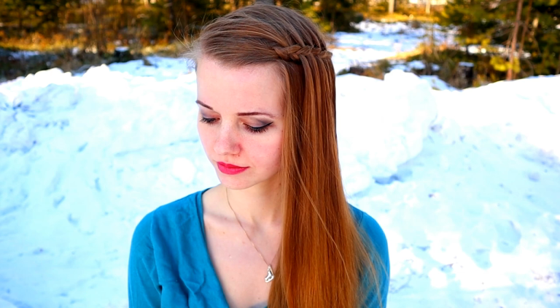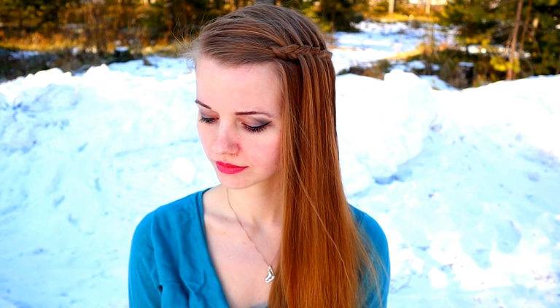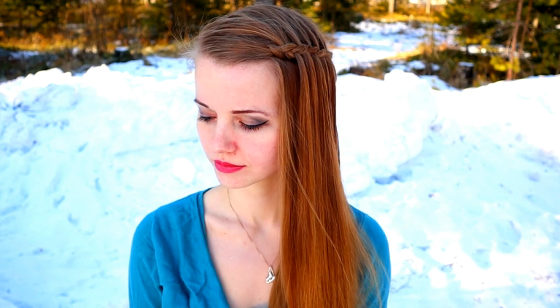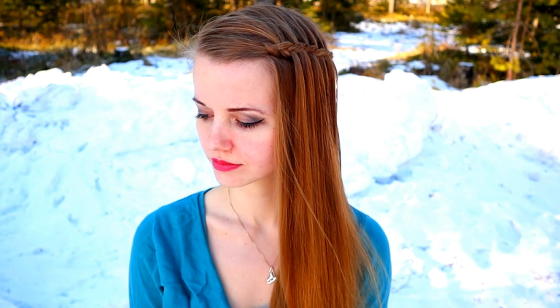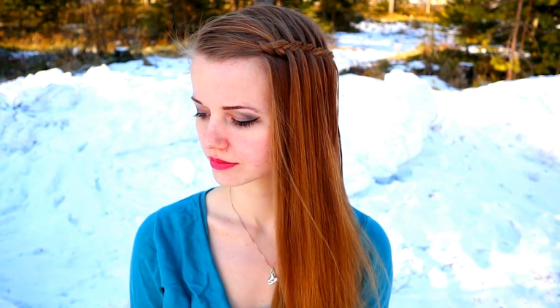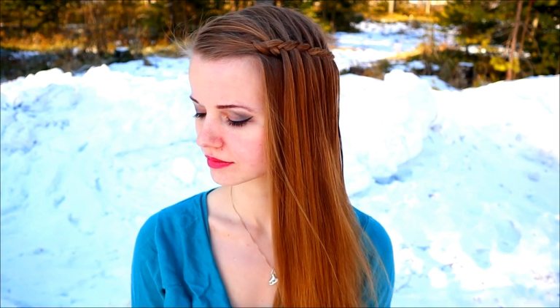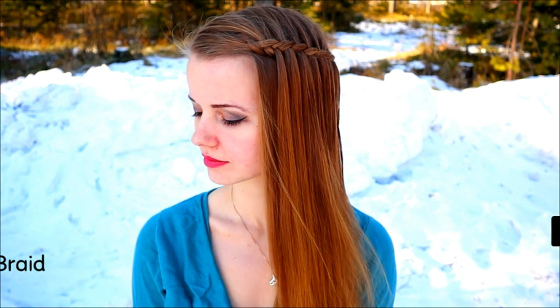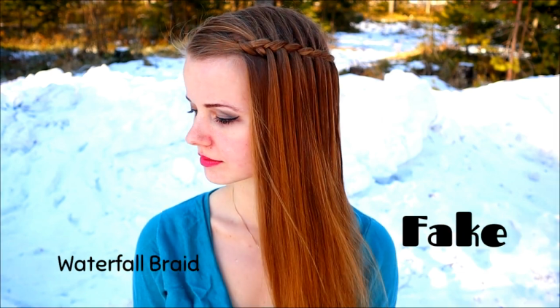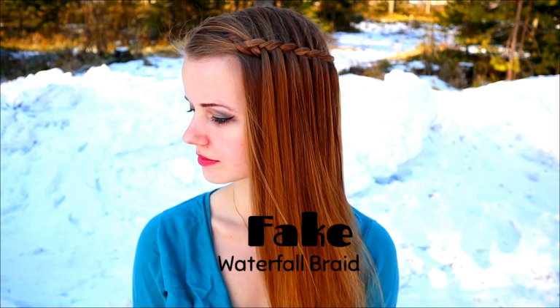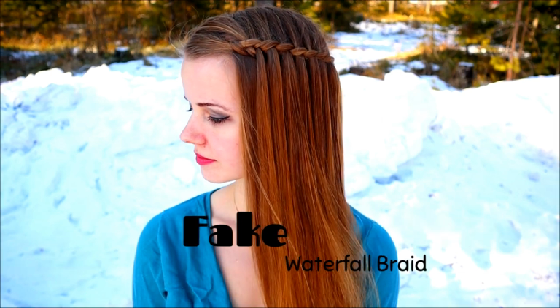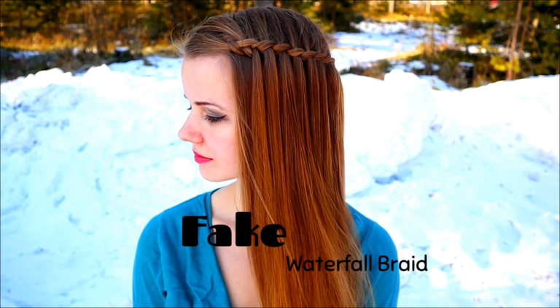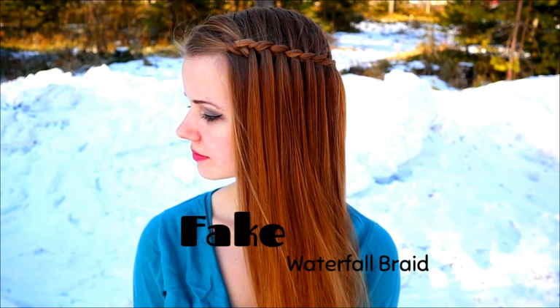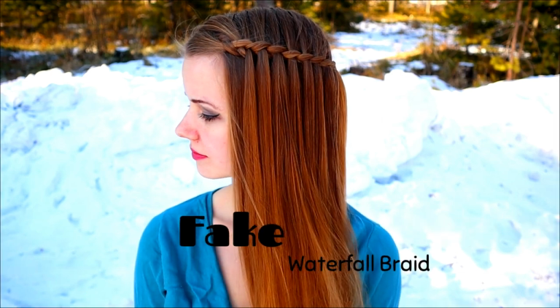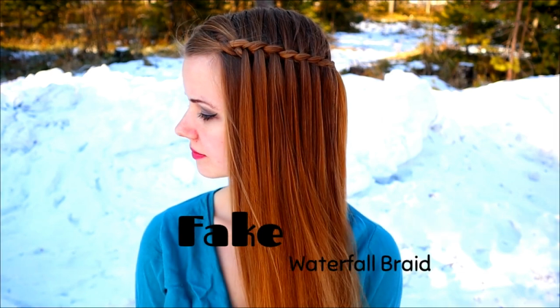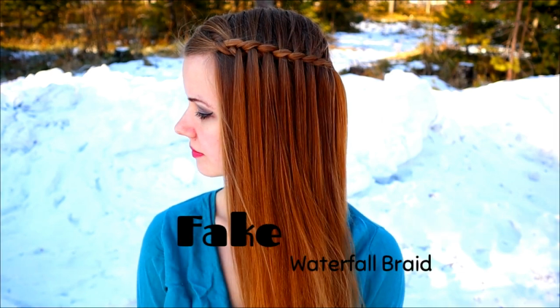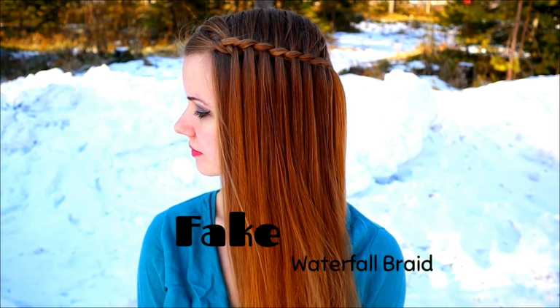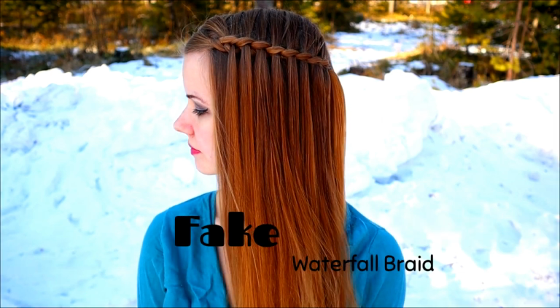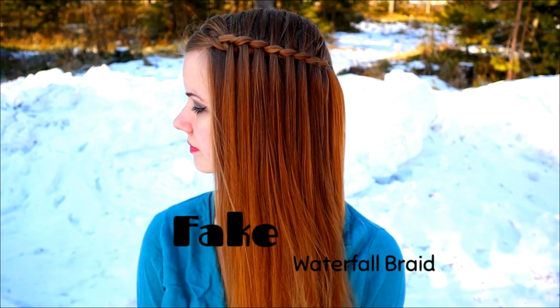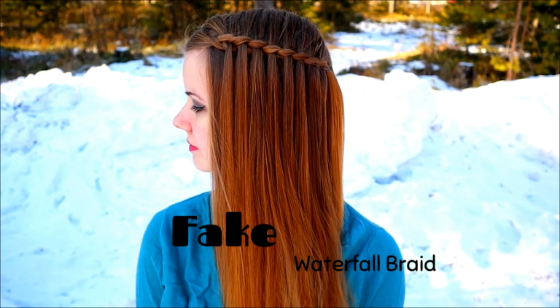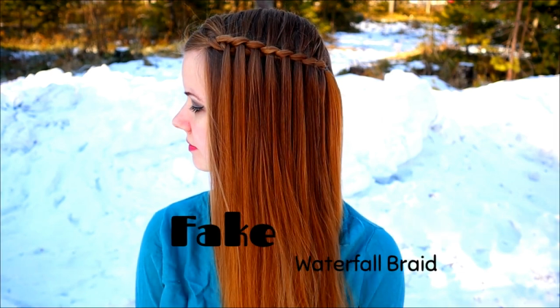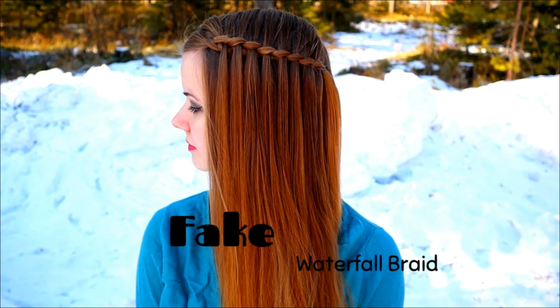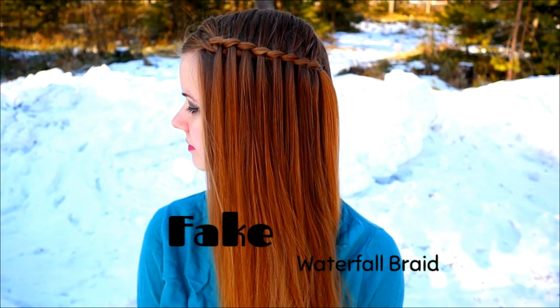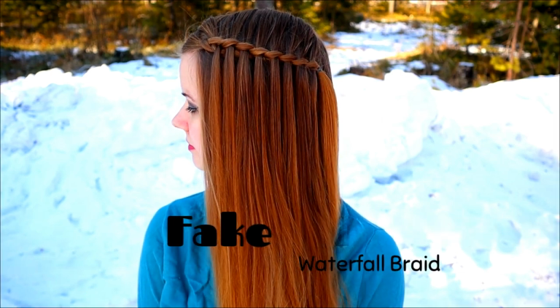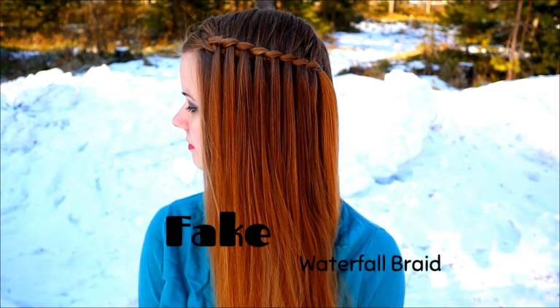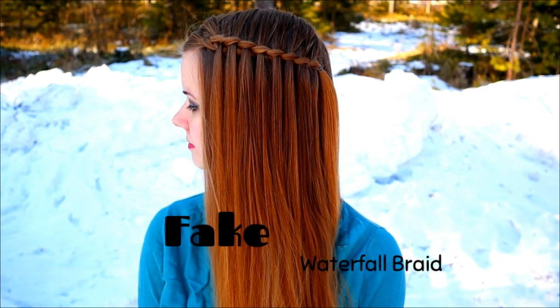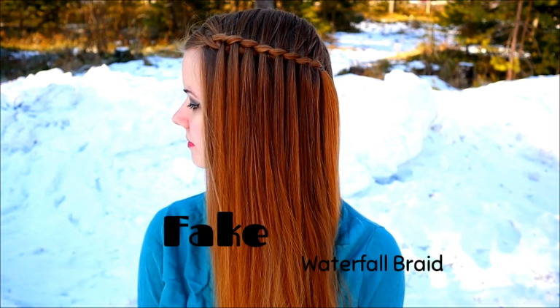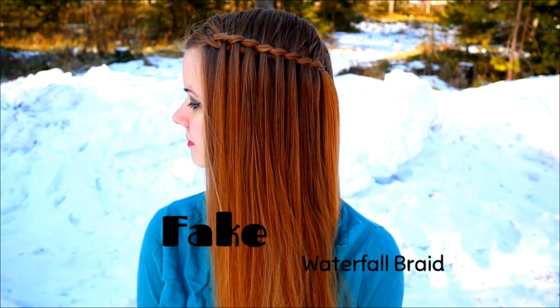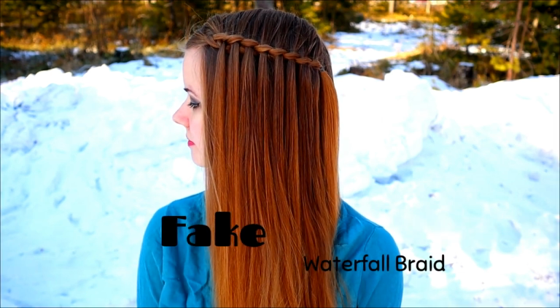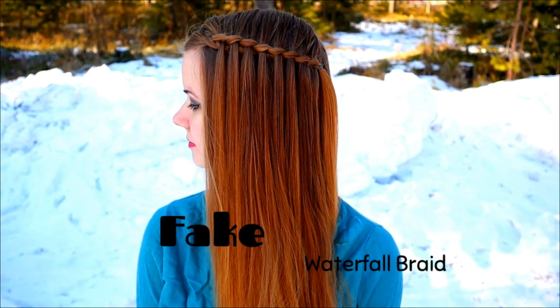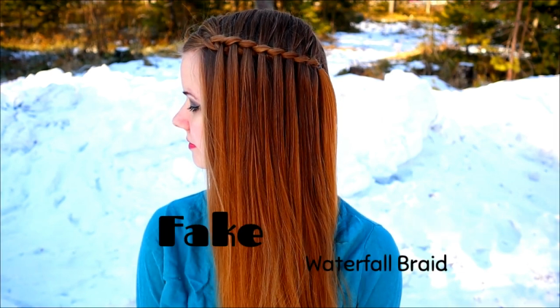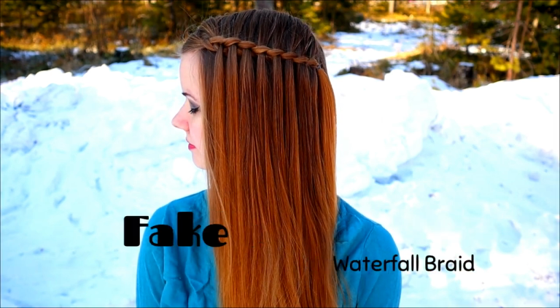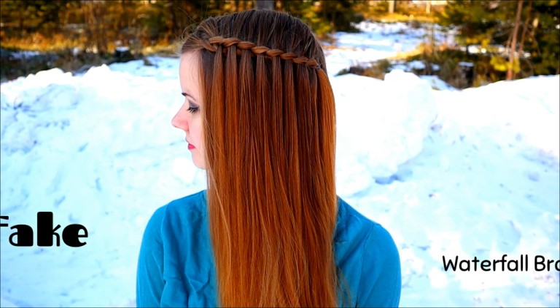Hi! In this video I will show you how to create a fake waterfall braid.